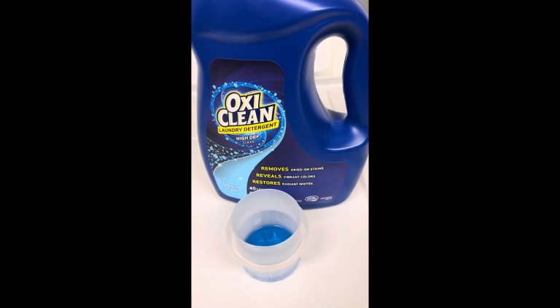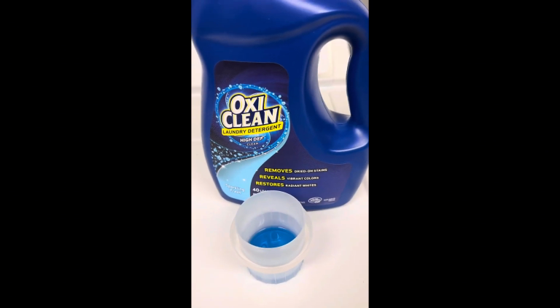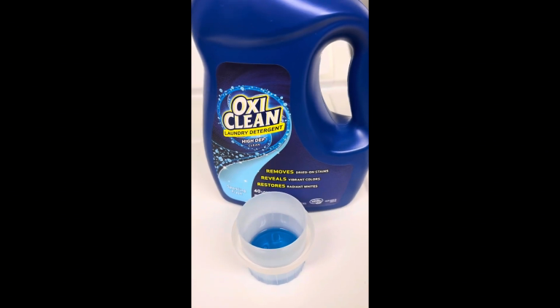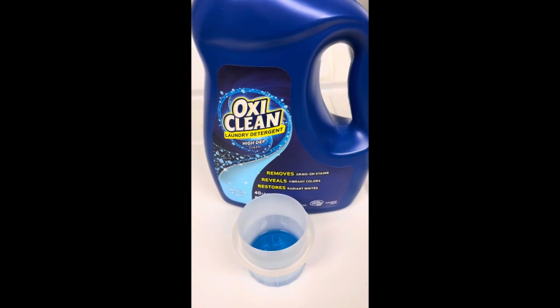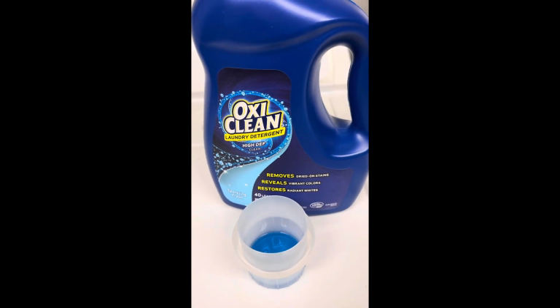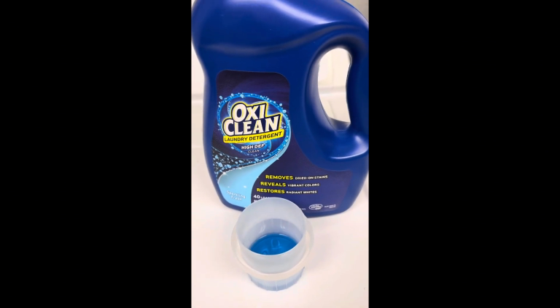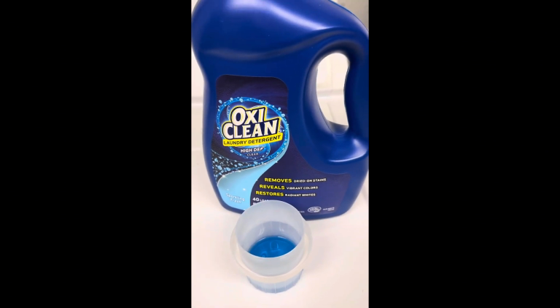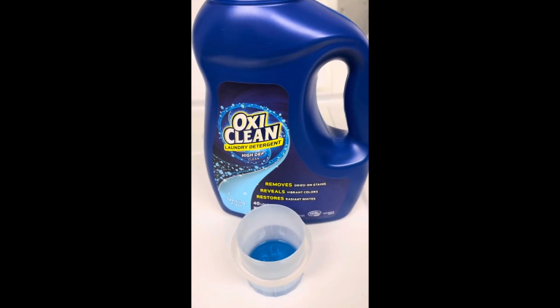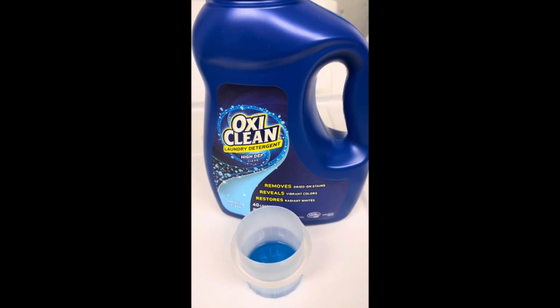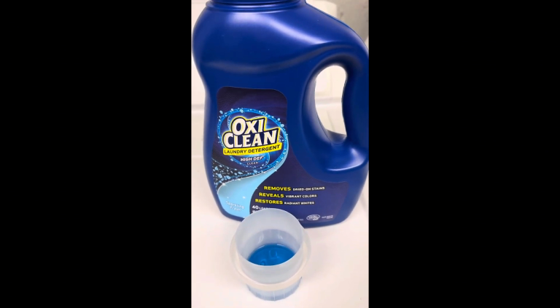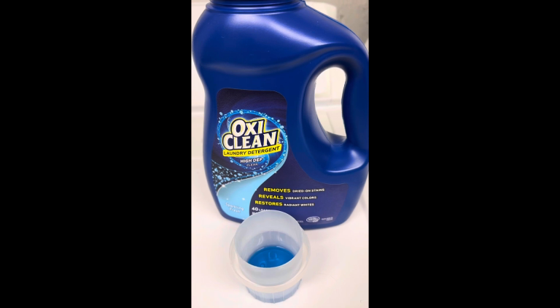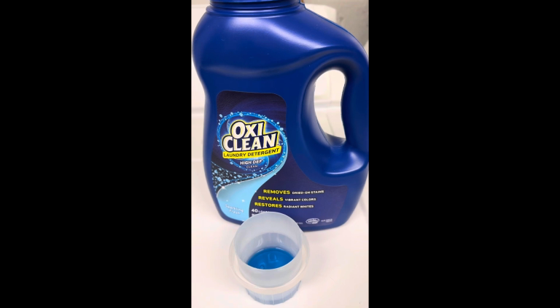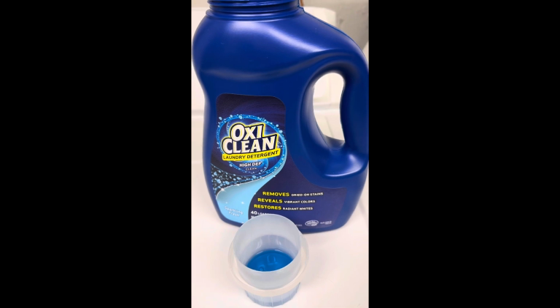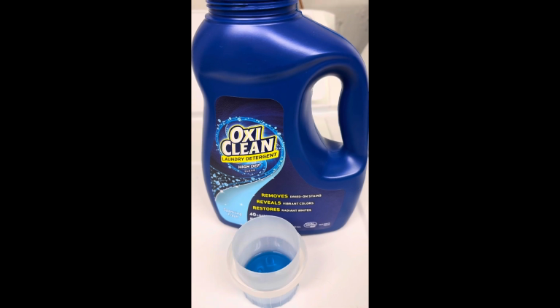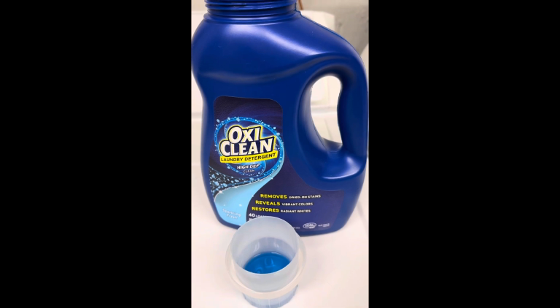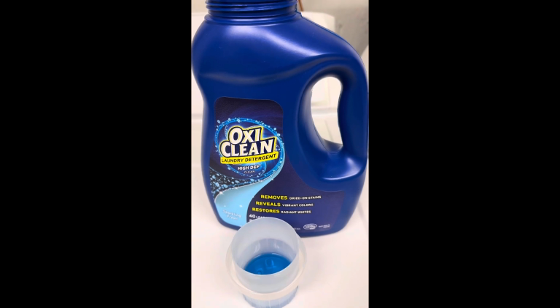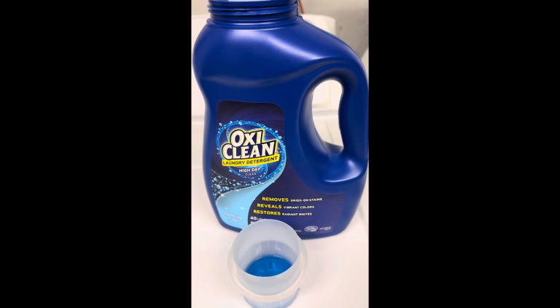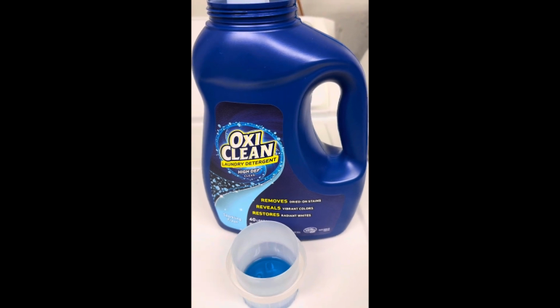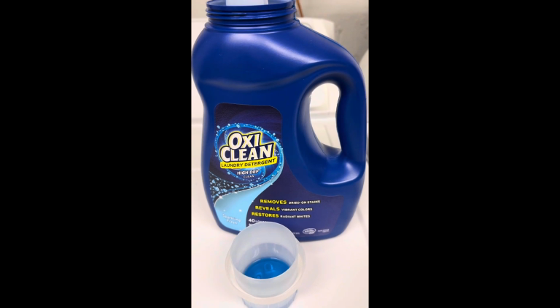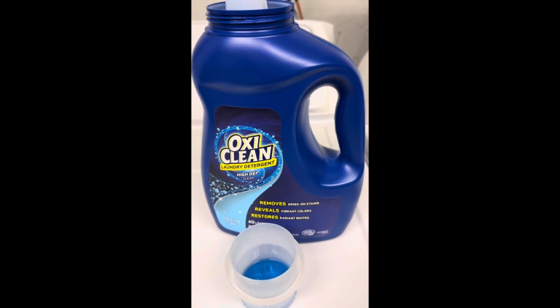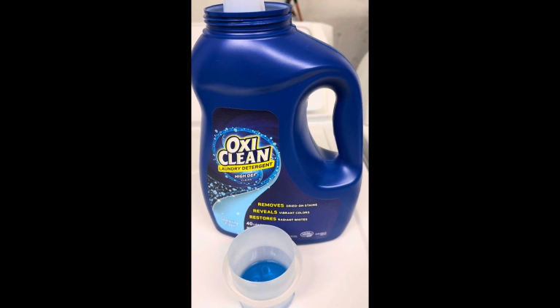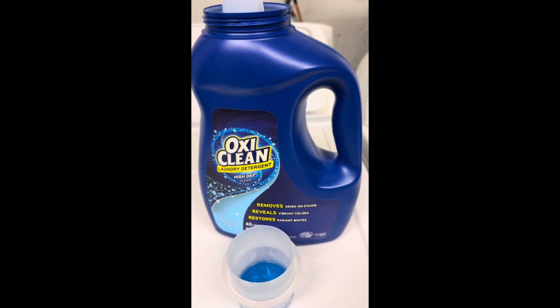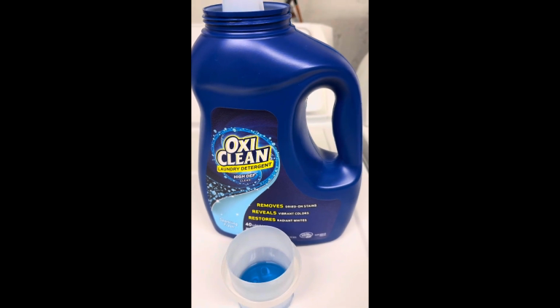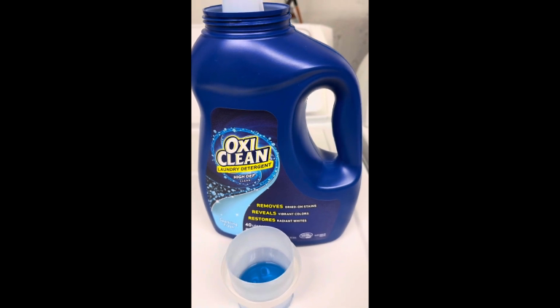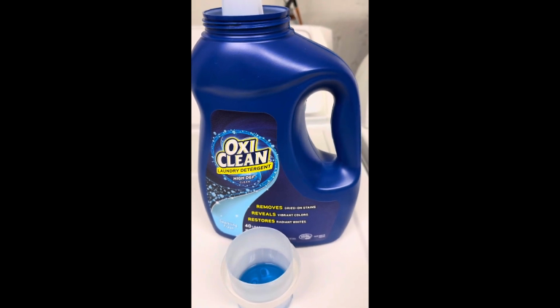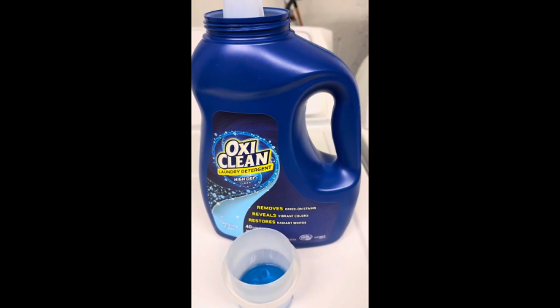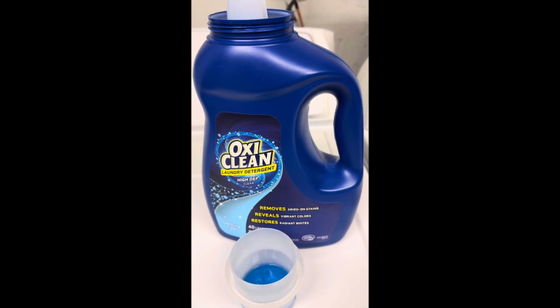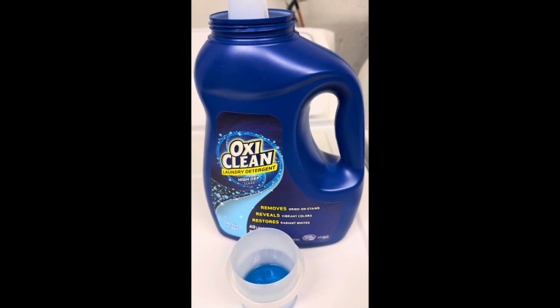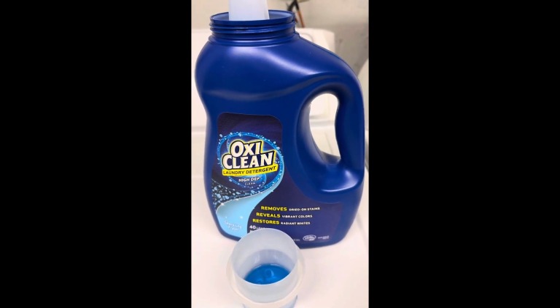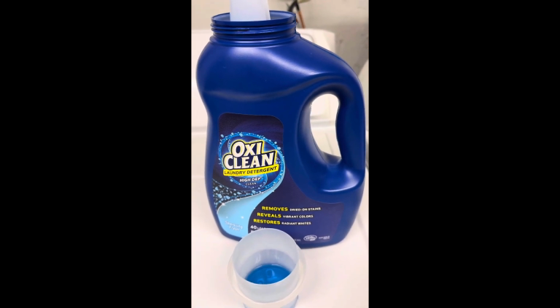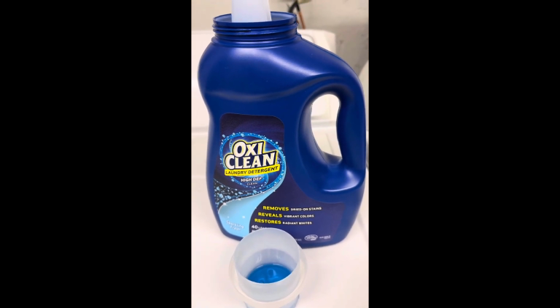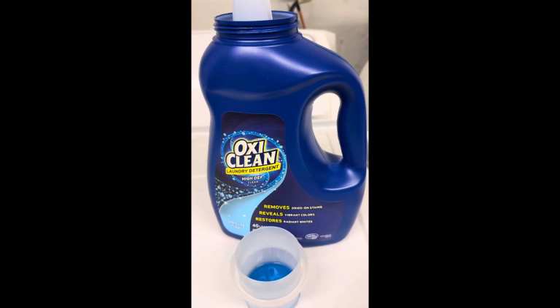It takes all the dirt out. It smells so good. Everything is fresh and clean. So highly recommended.